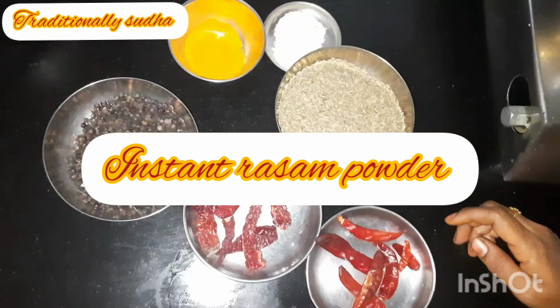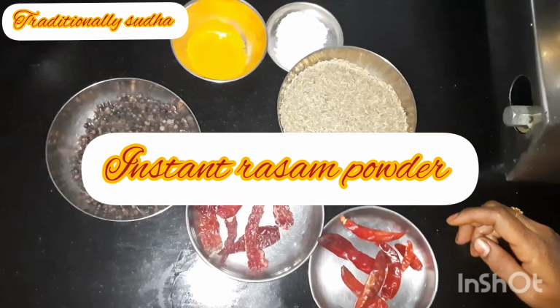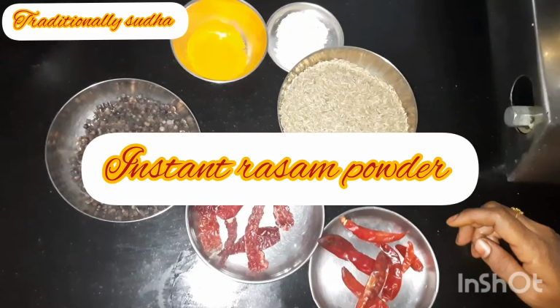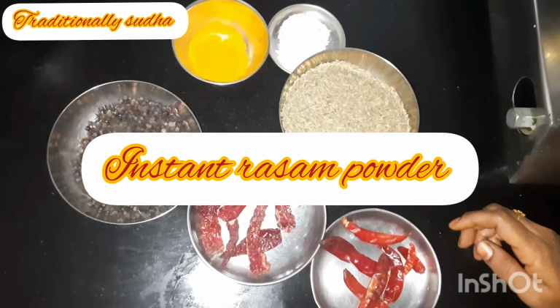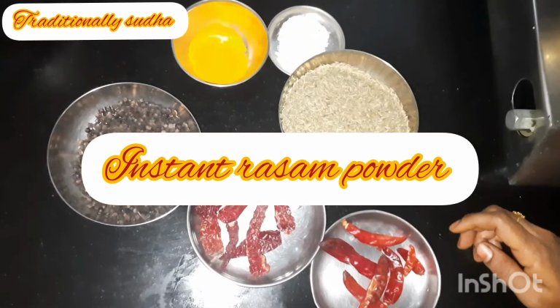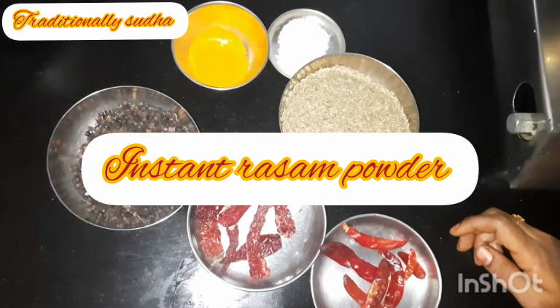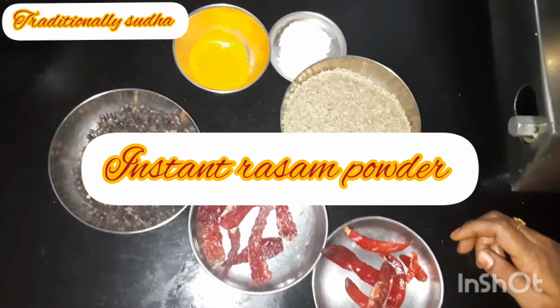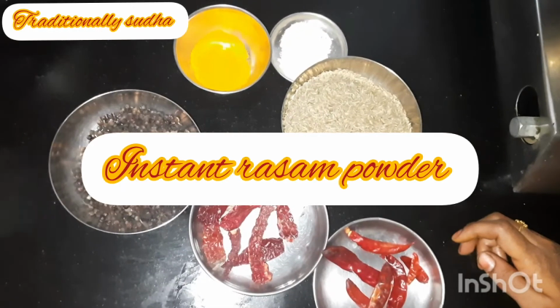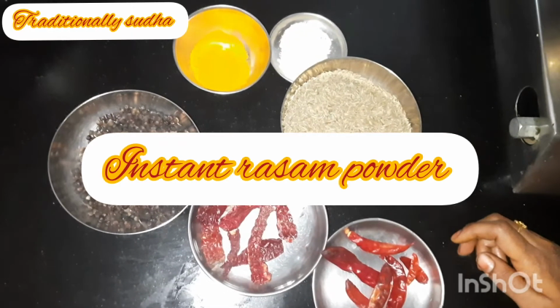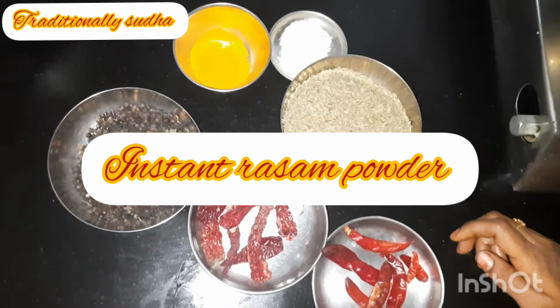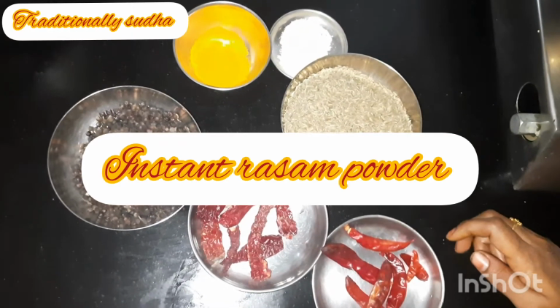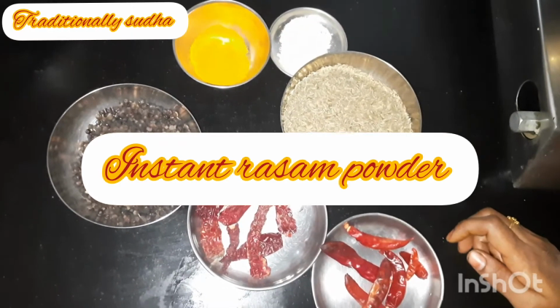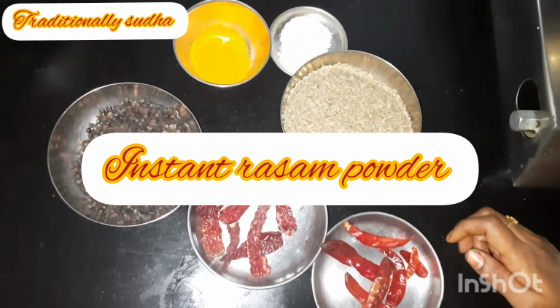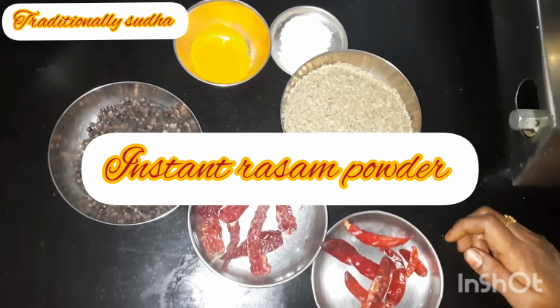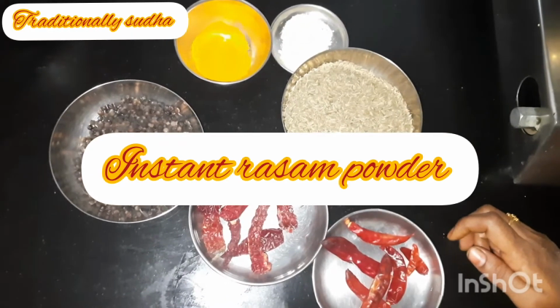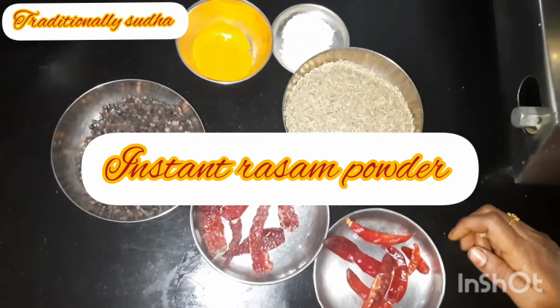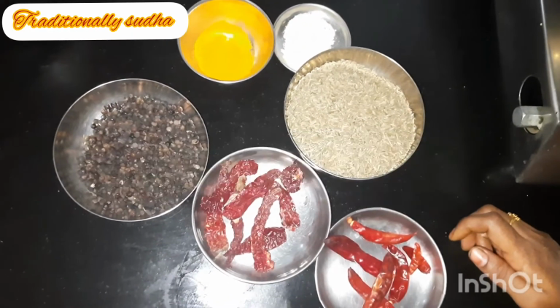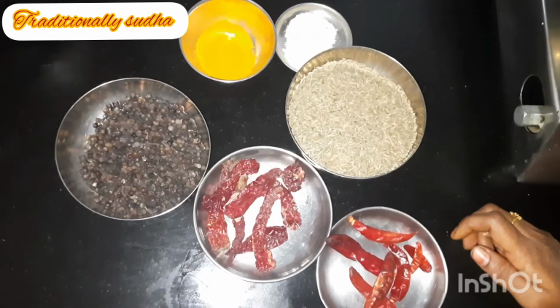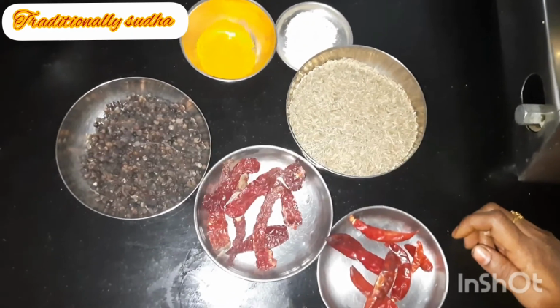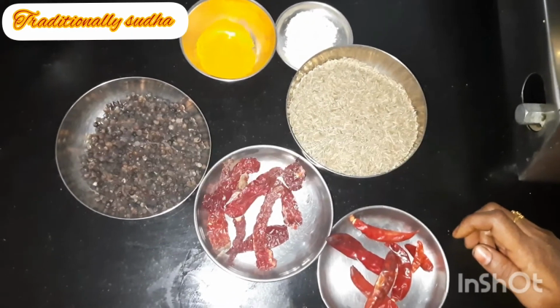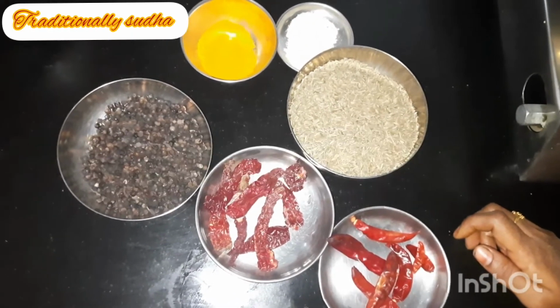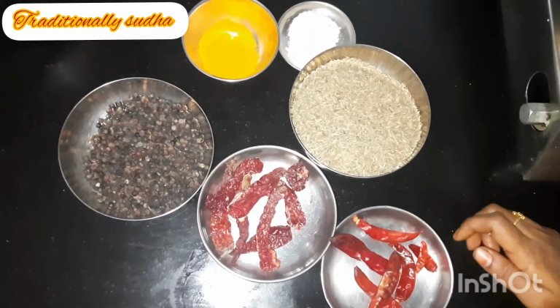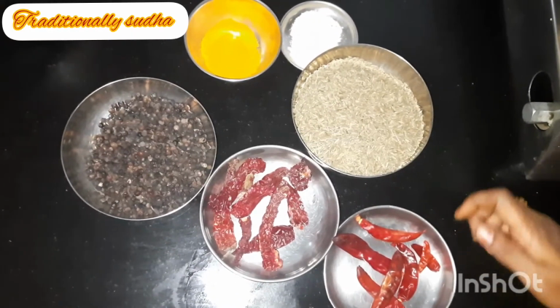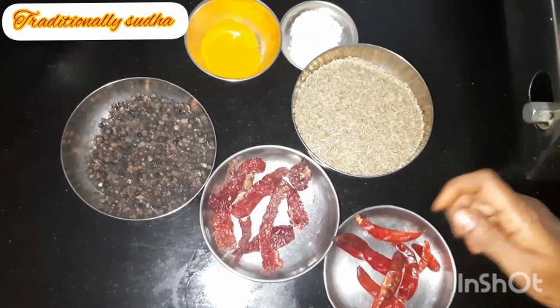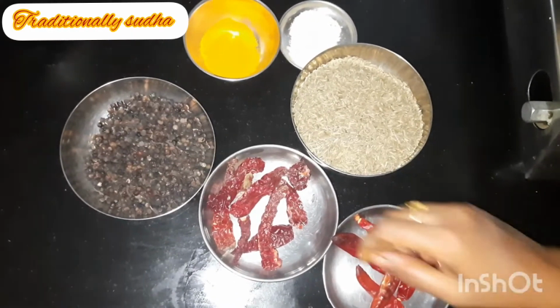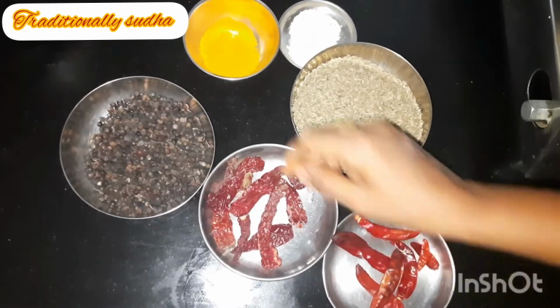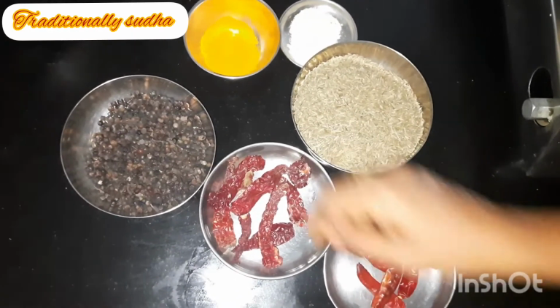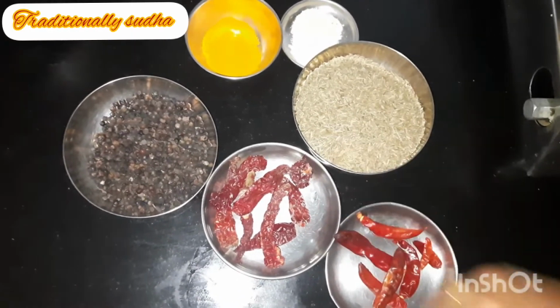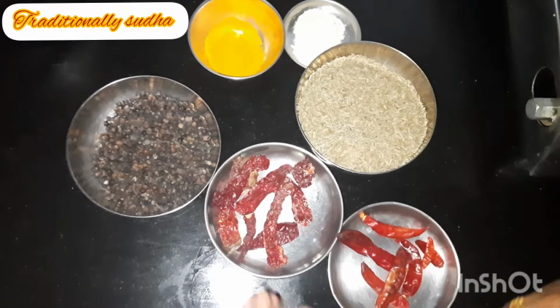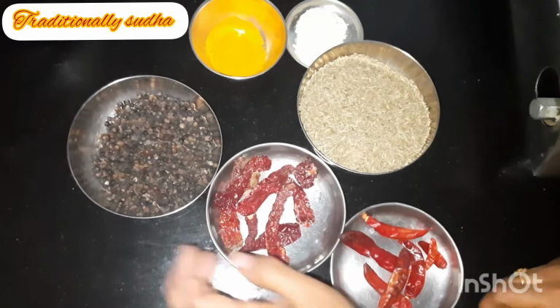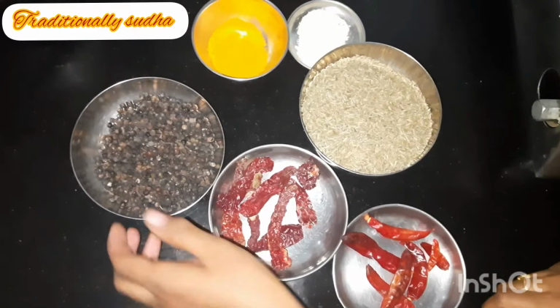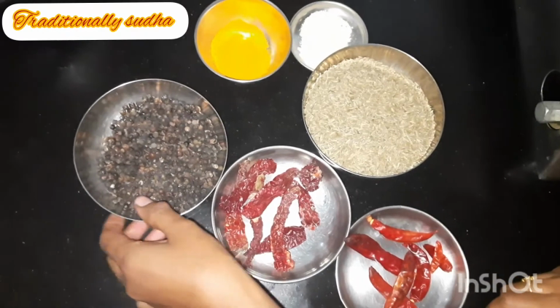Hello friends! Let's see how the recipe is made. Let's see how the ingredients are made.